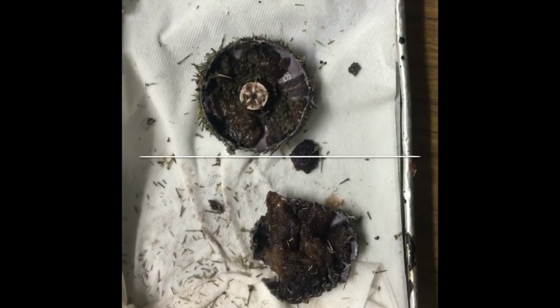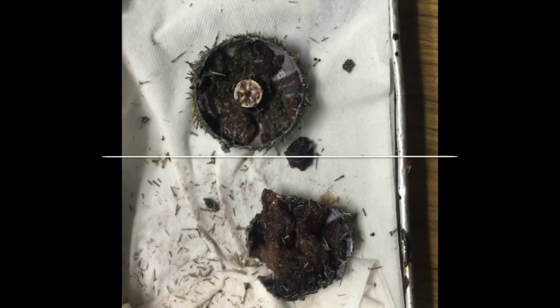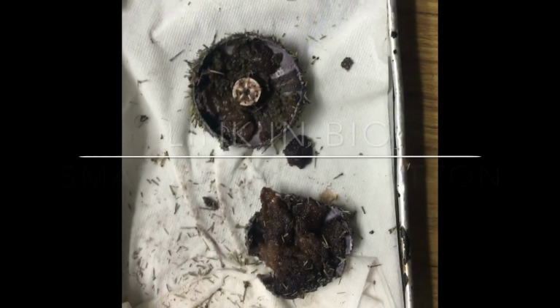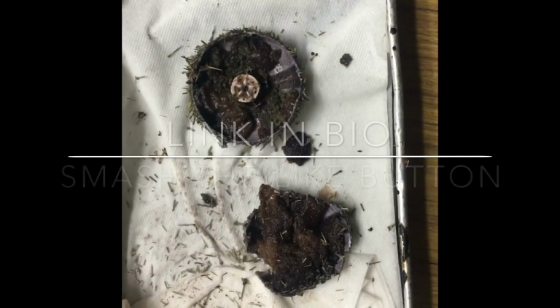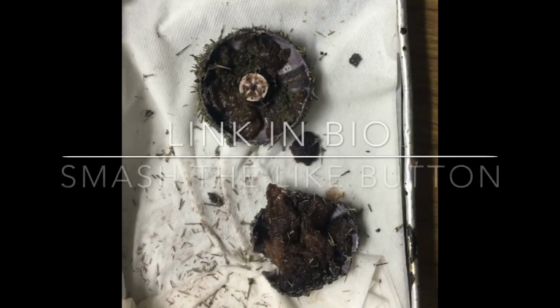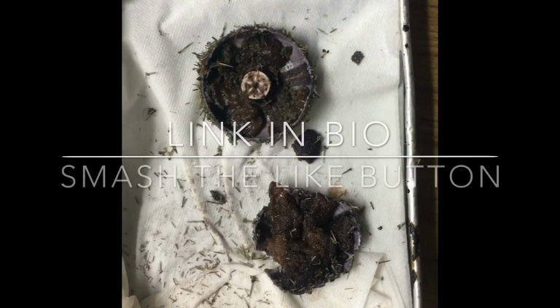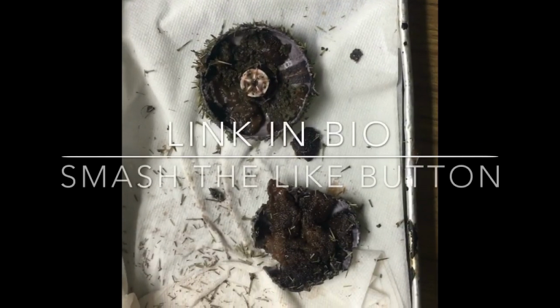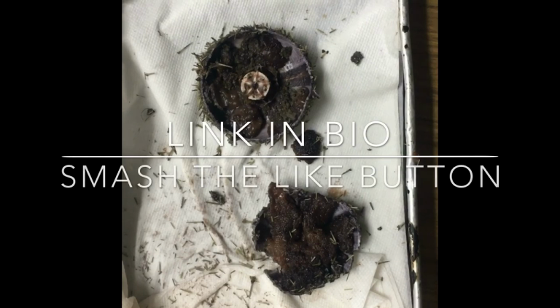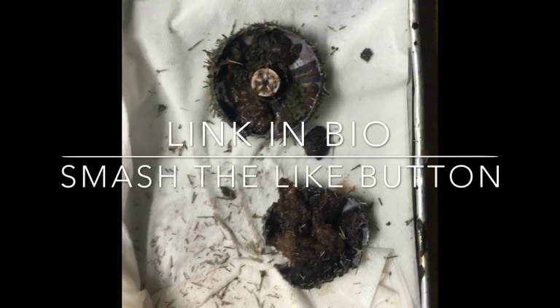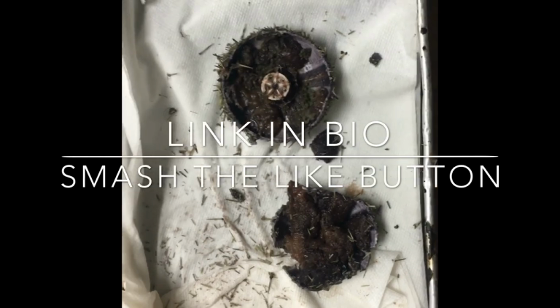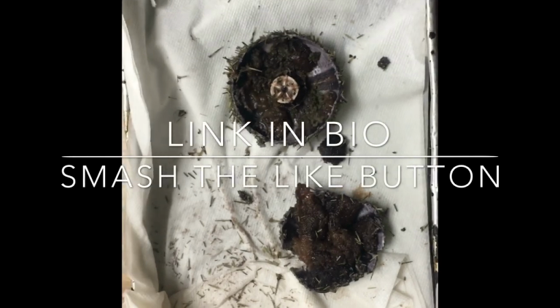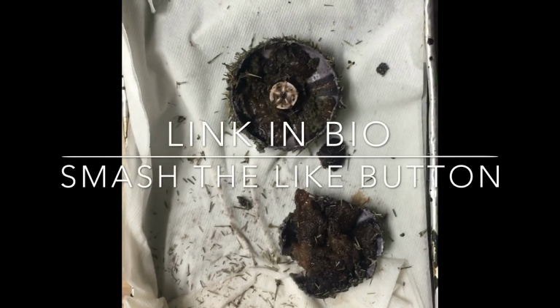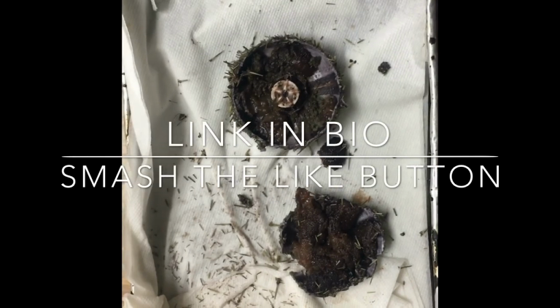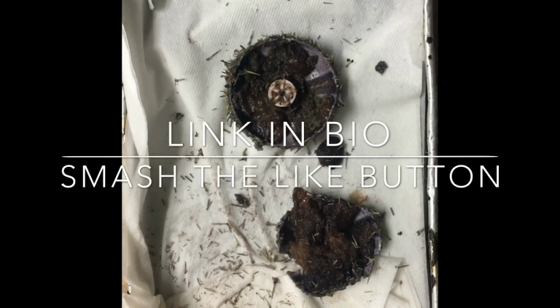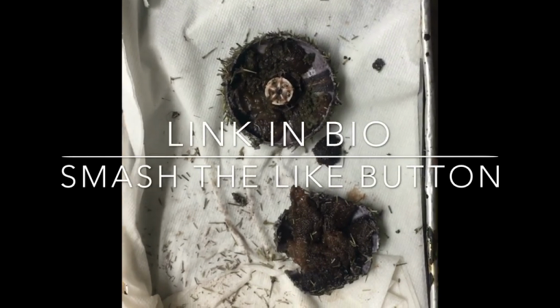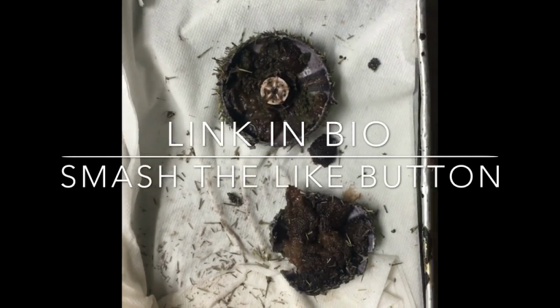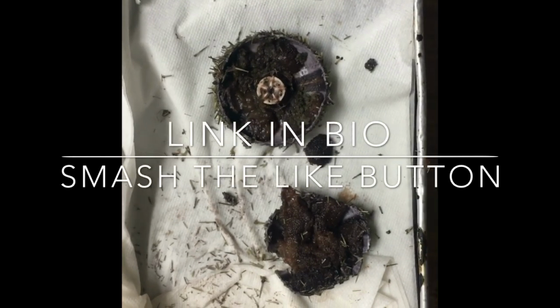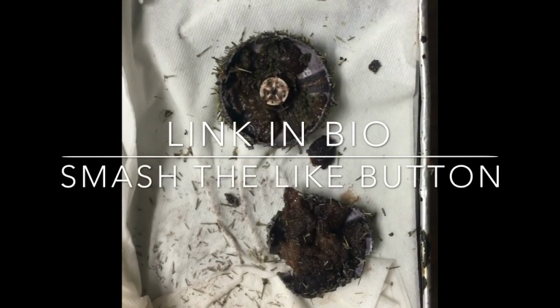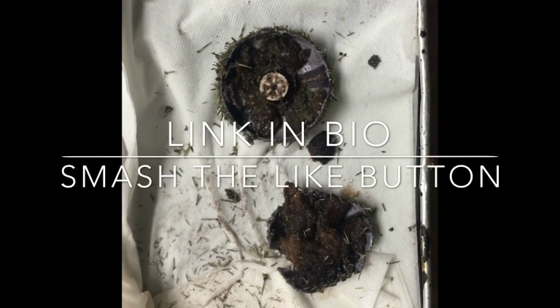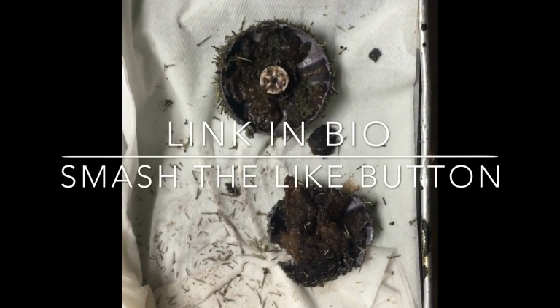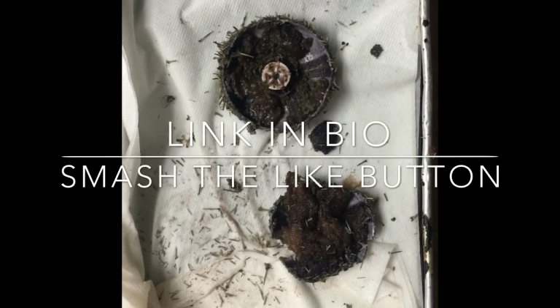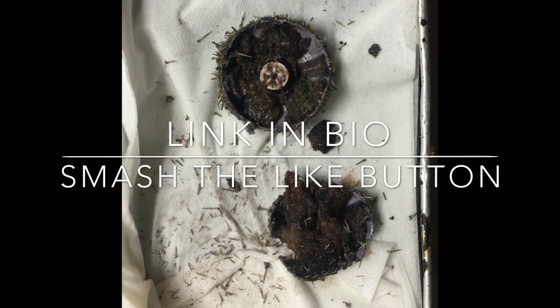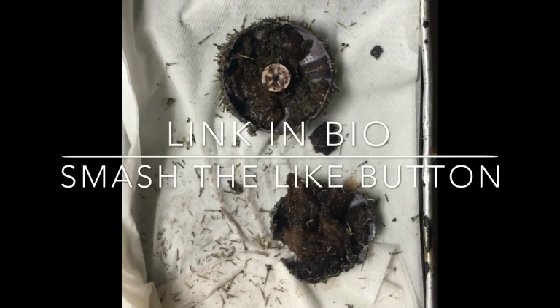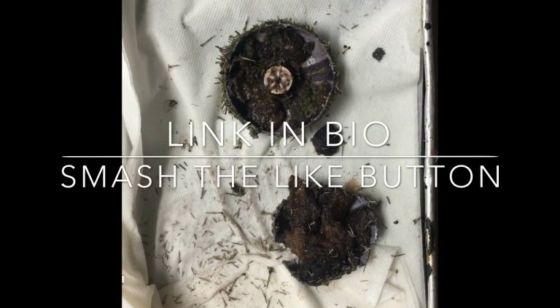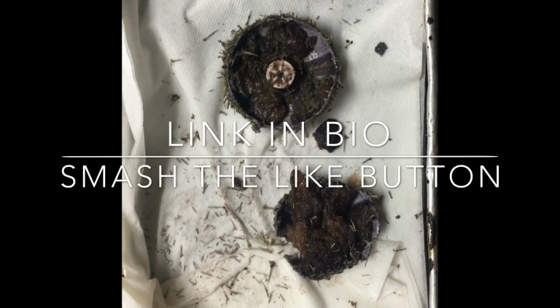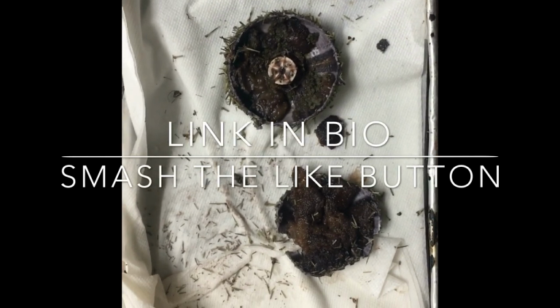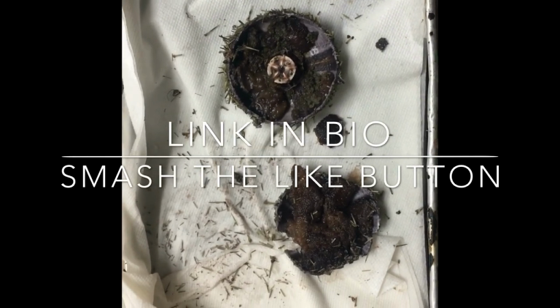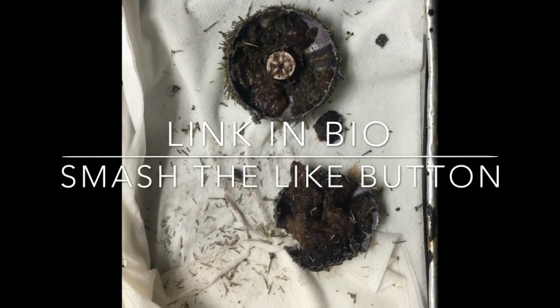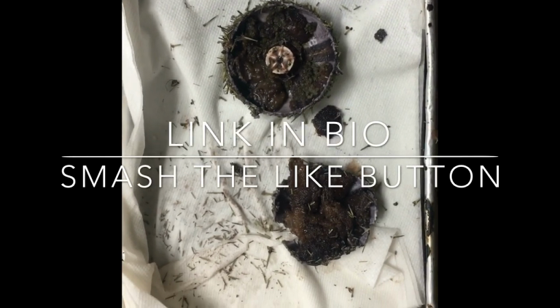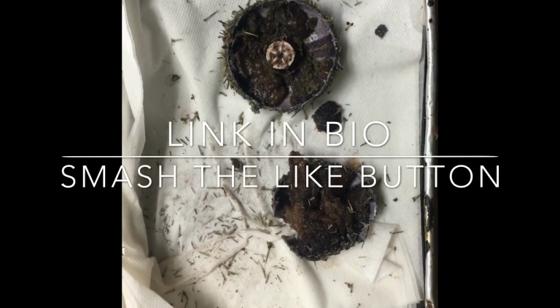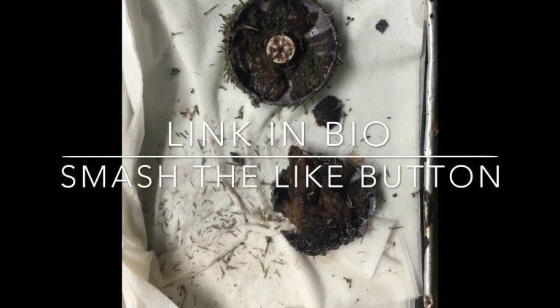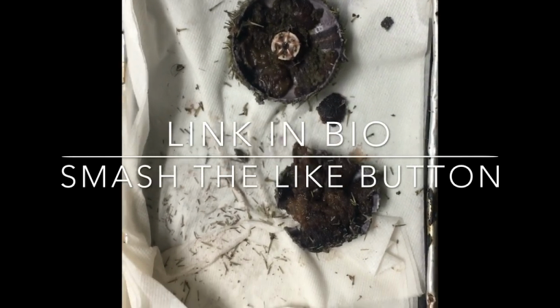The sea urchin belongs to the phylum Echinodermata, the class Echinoidea, and the genus Echinometra.